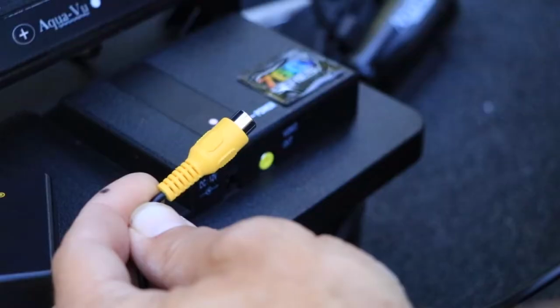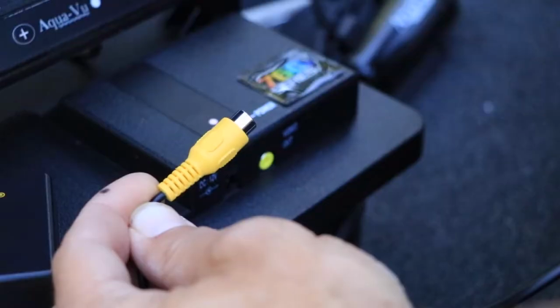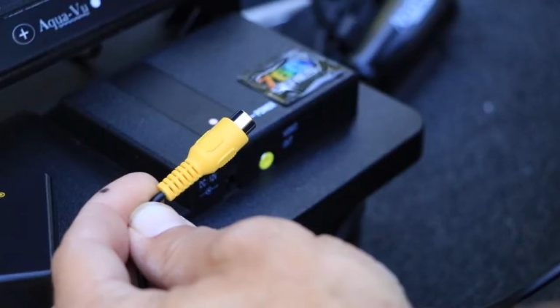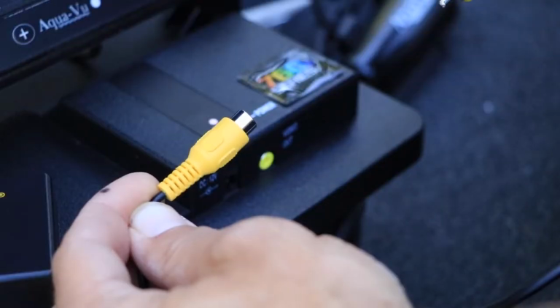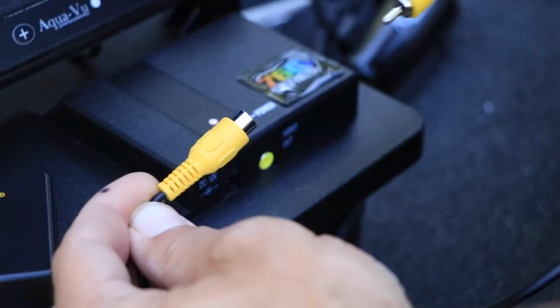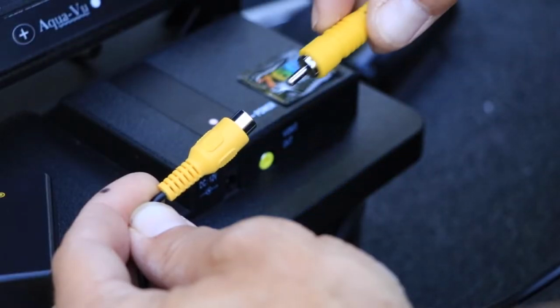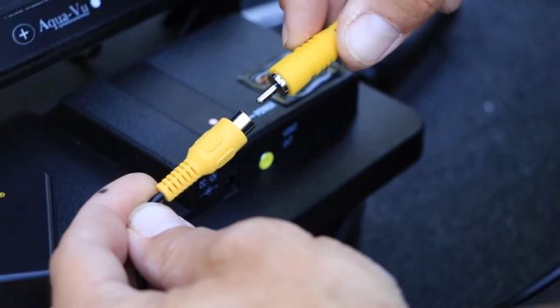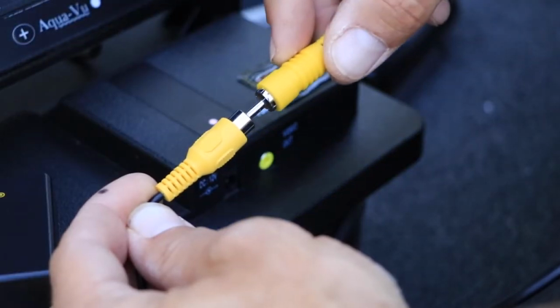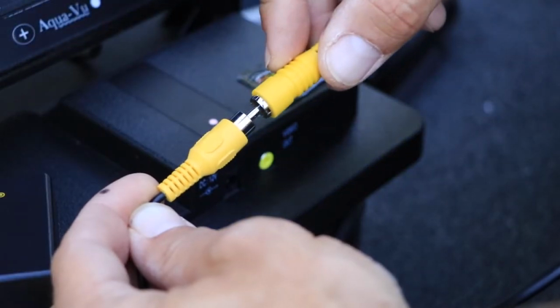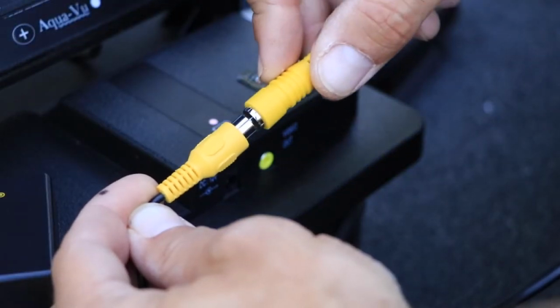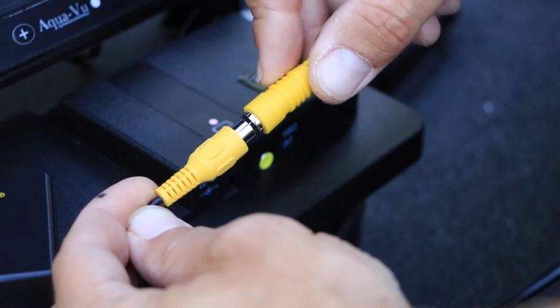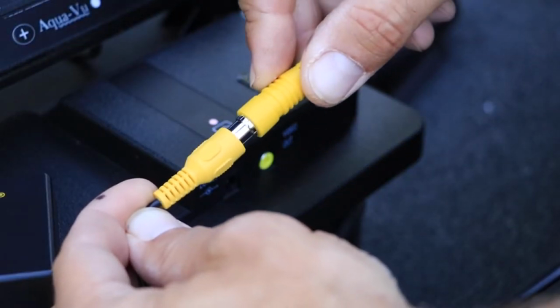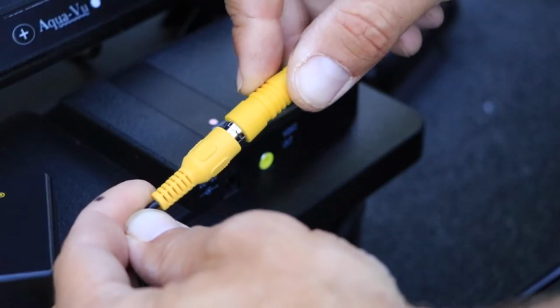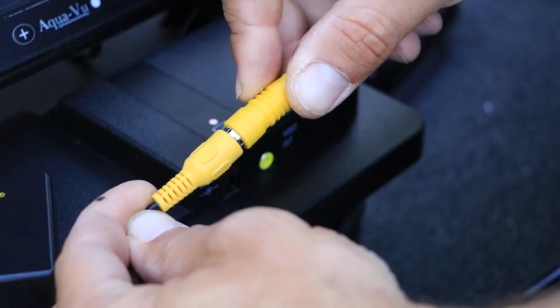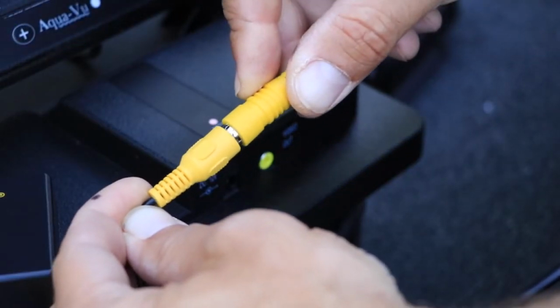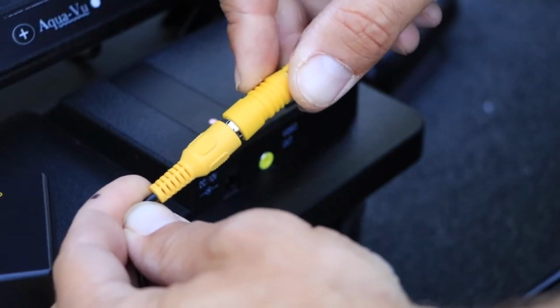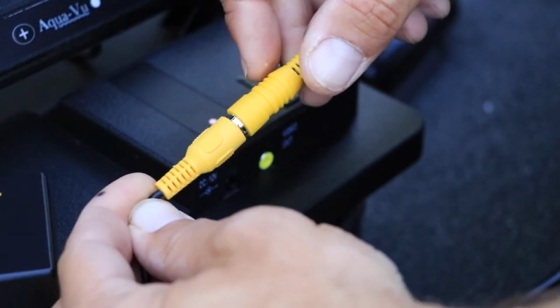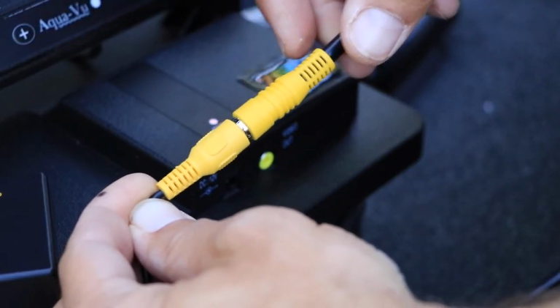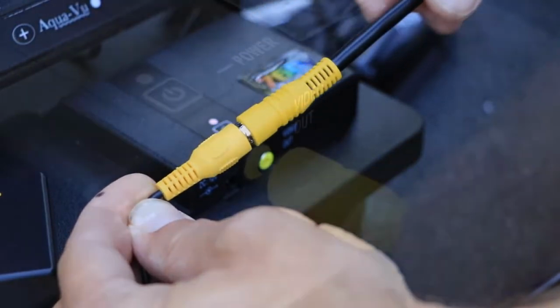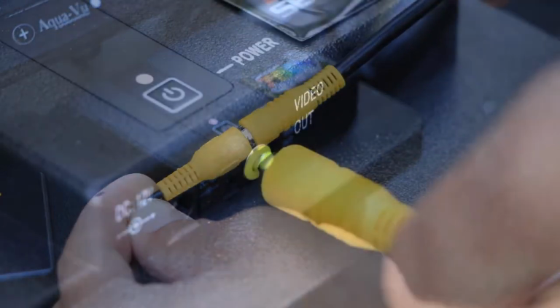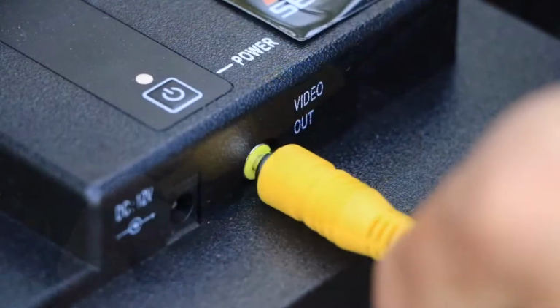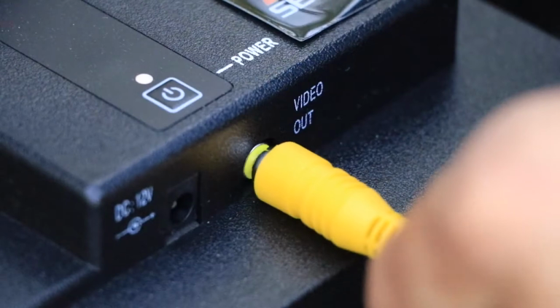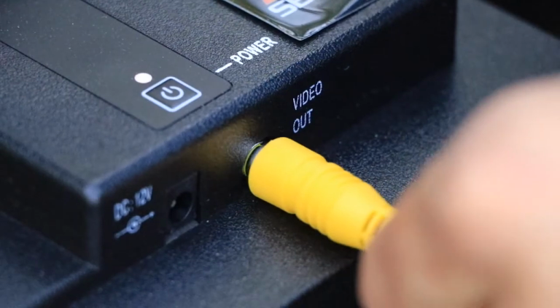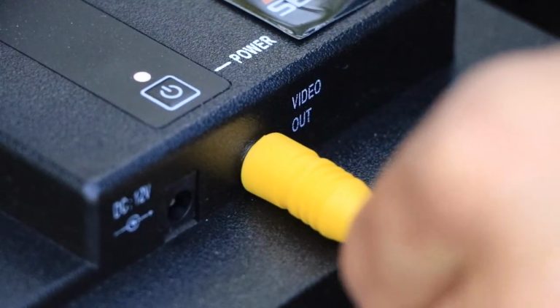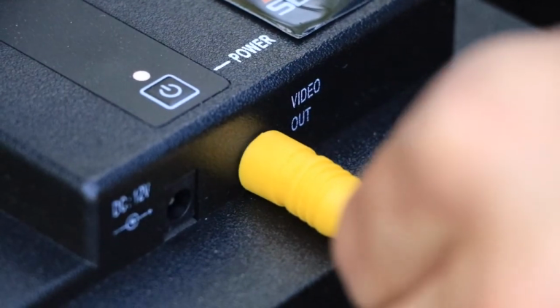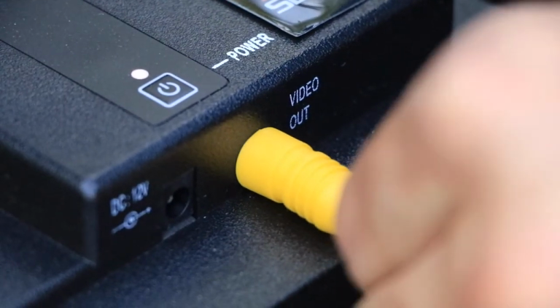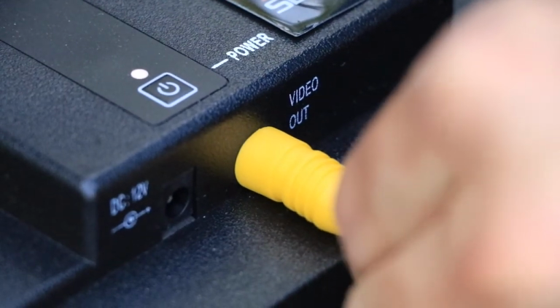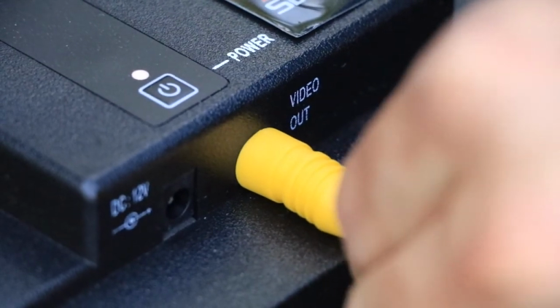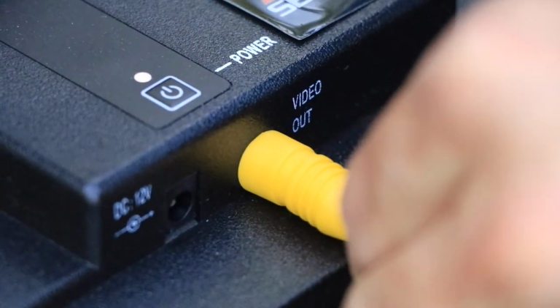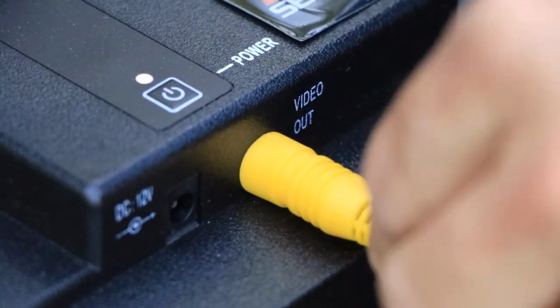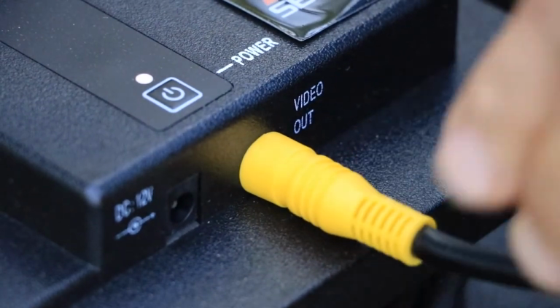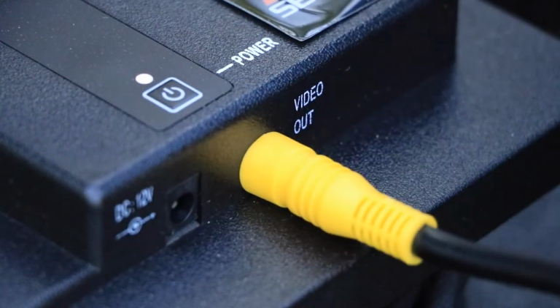Then, plug the Aquaview Connect unit into the RCA video output from a compatible camera system.